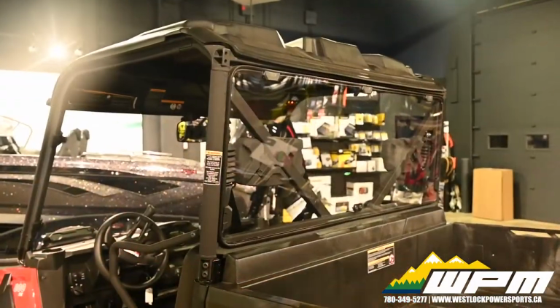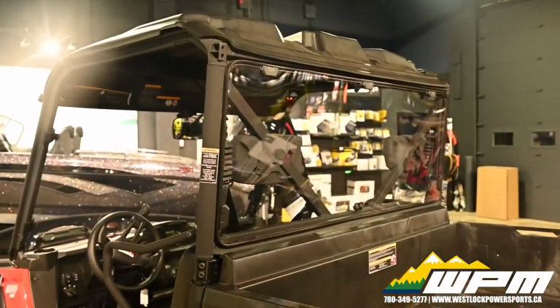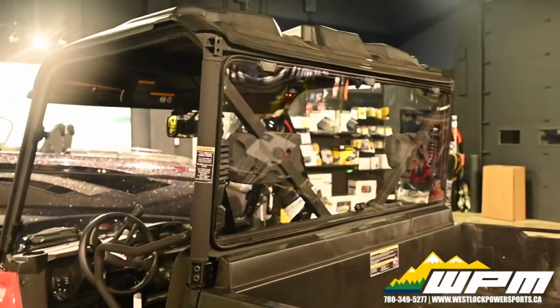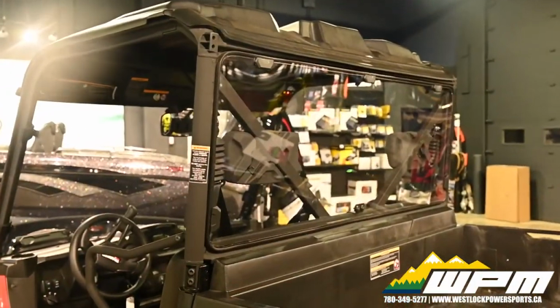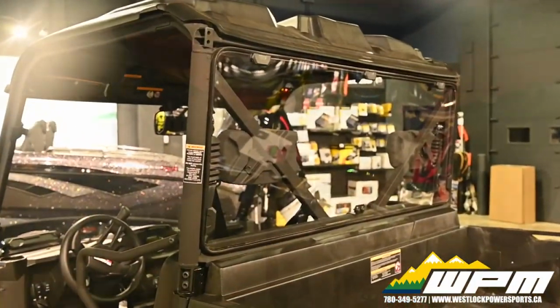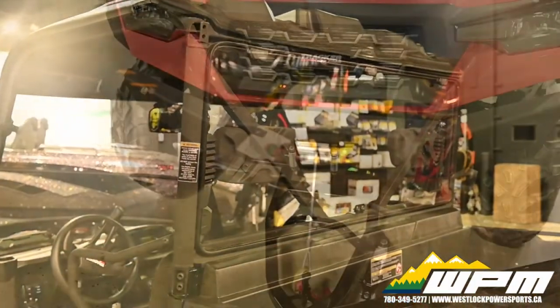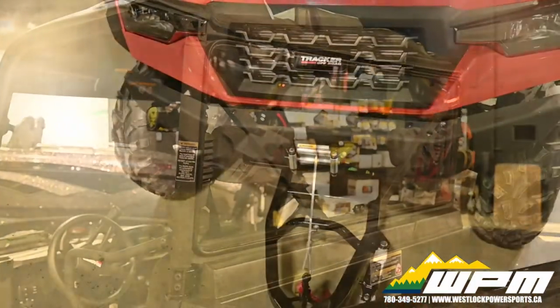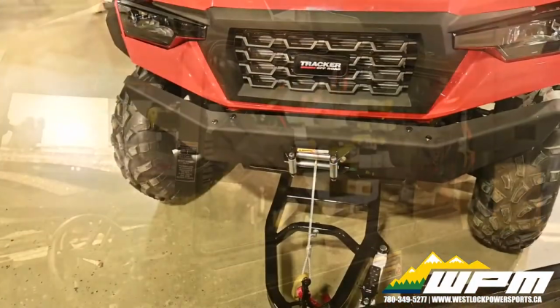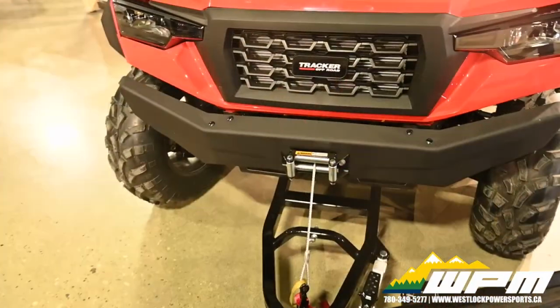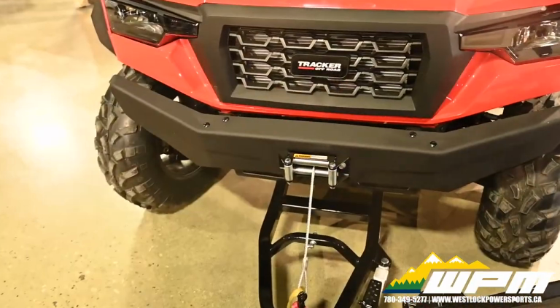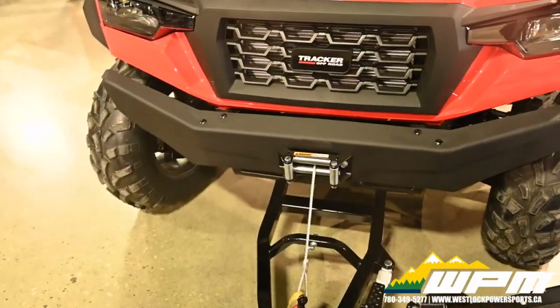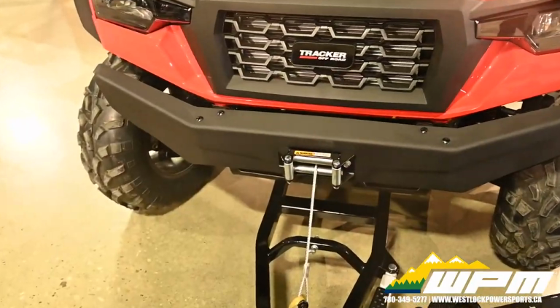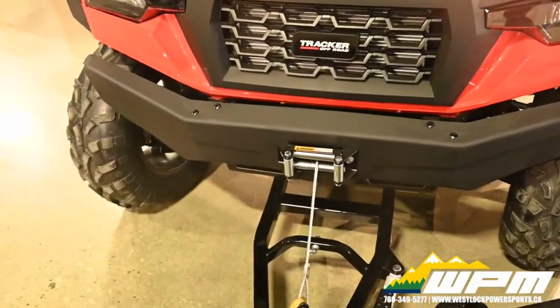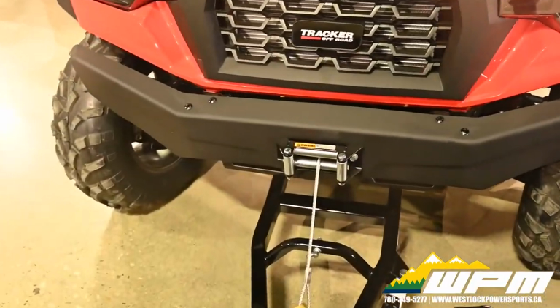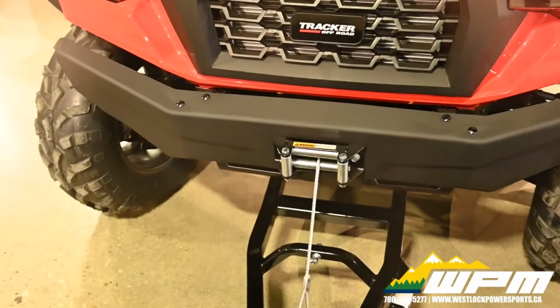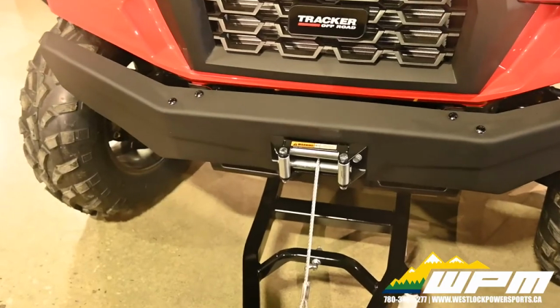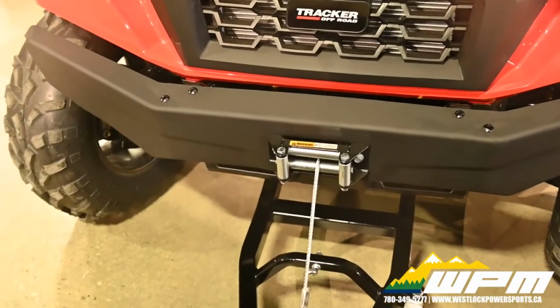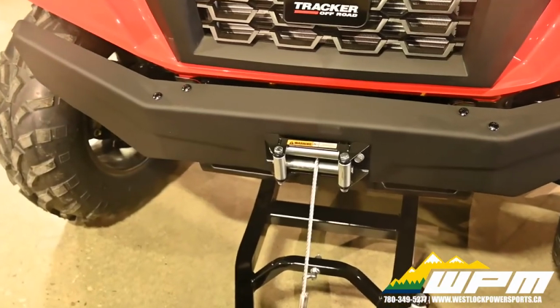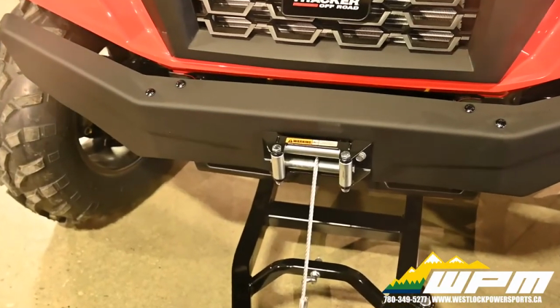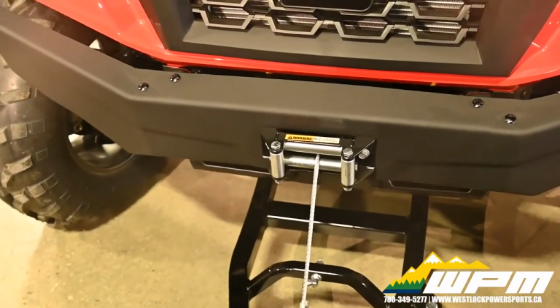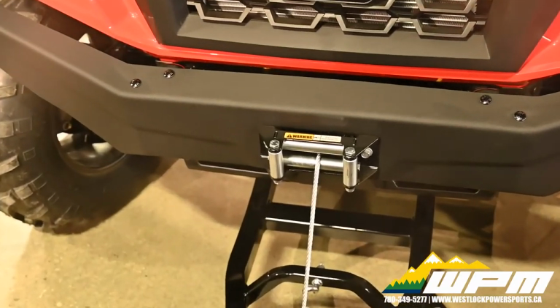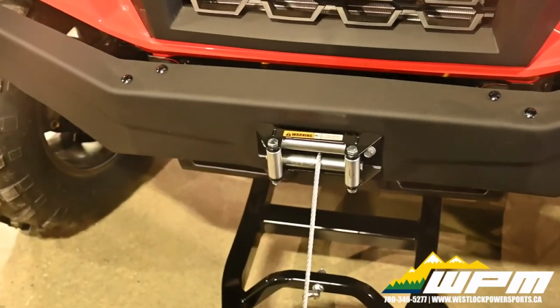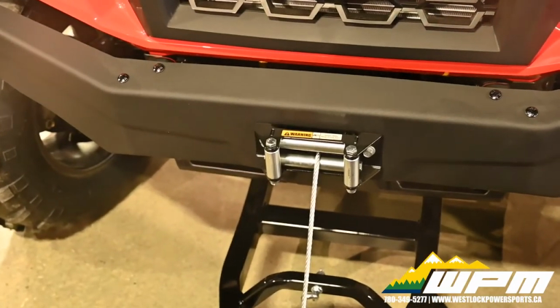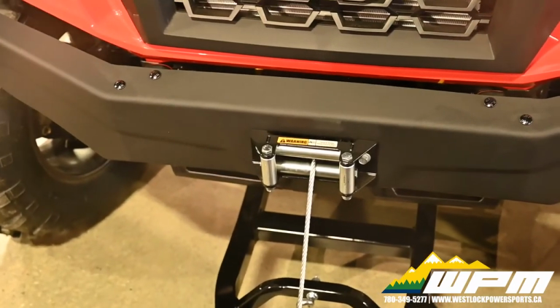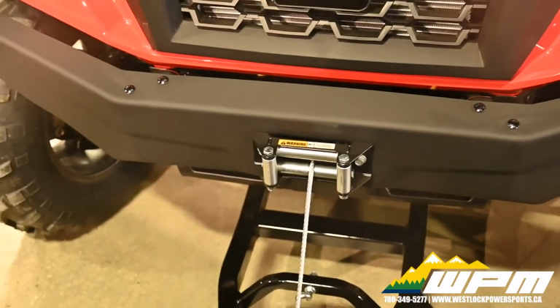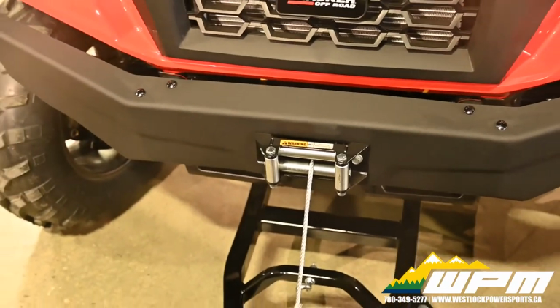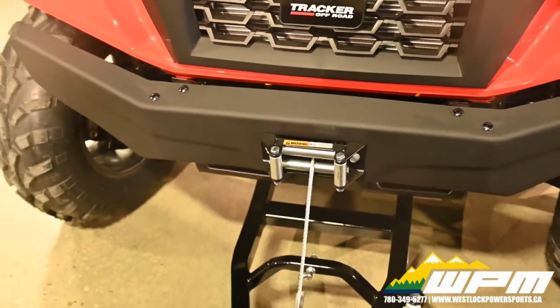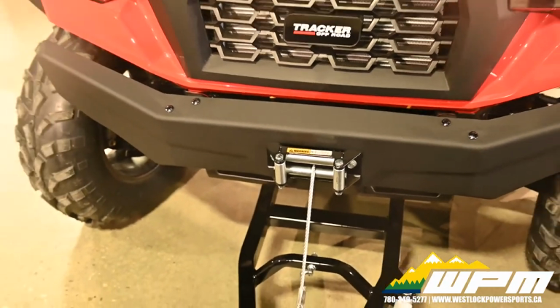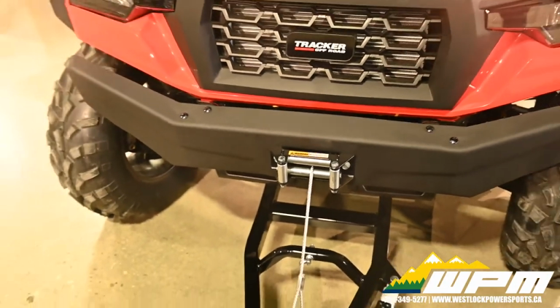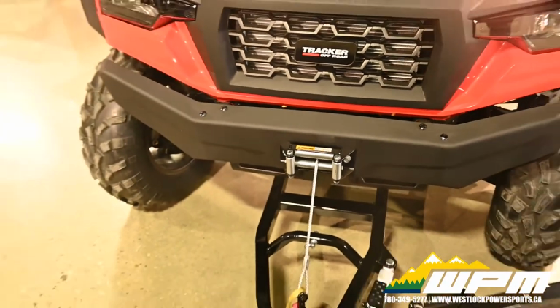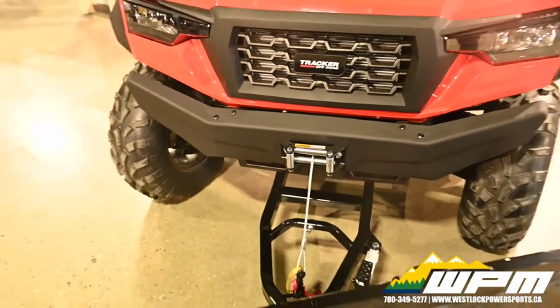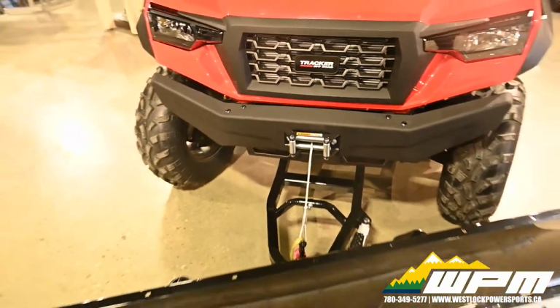Winter kit with 4,500 pound Warn winch, 72 inch steel blade plow, push frame and mount.